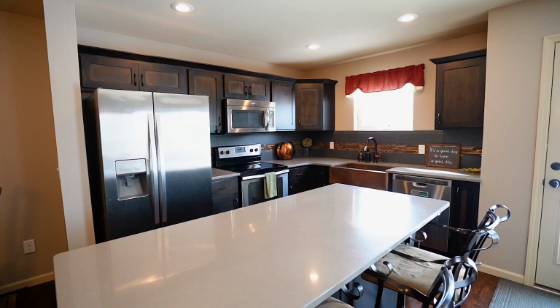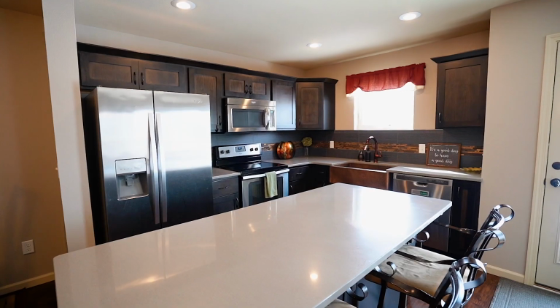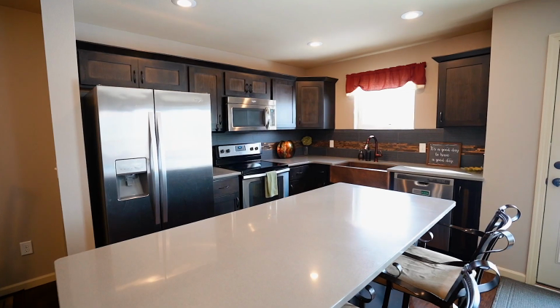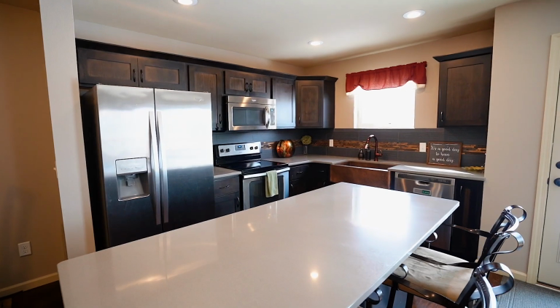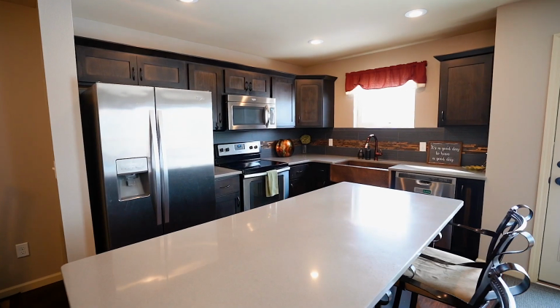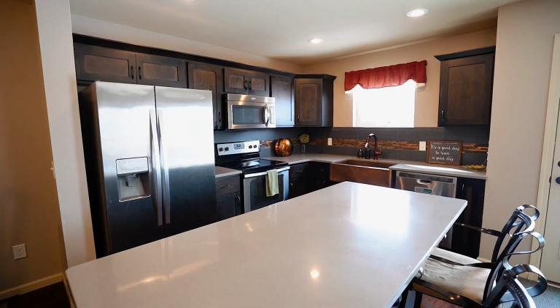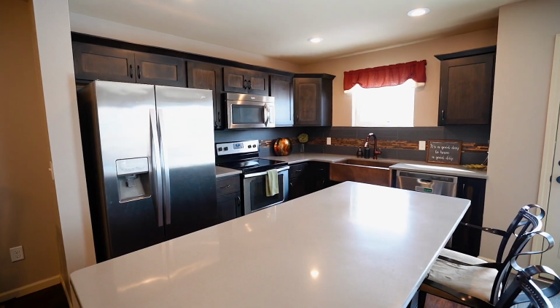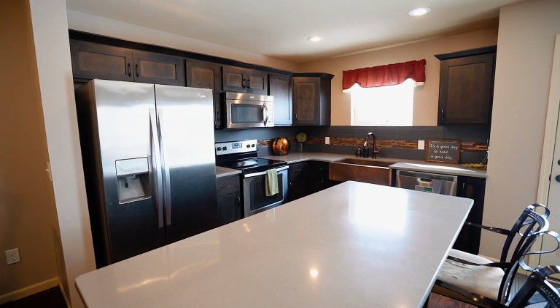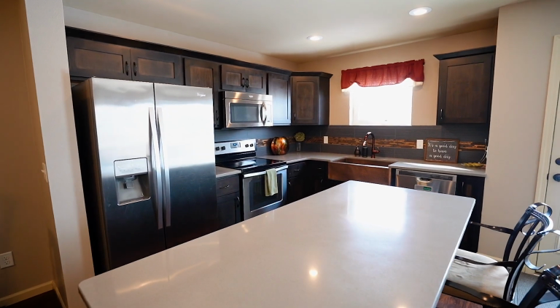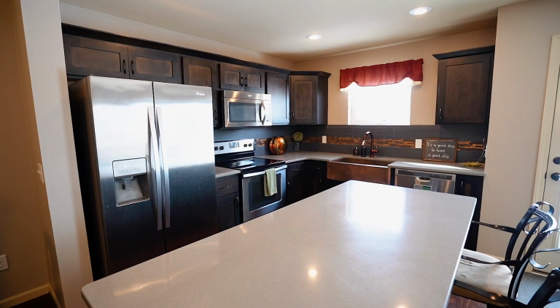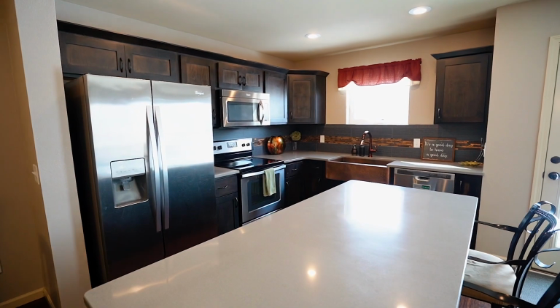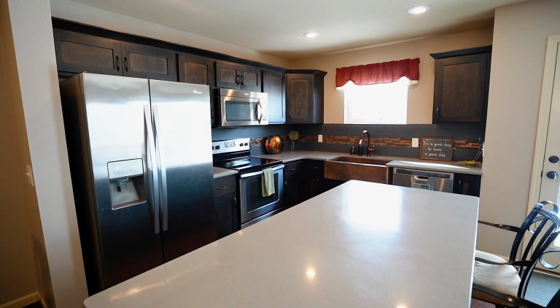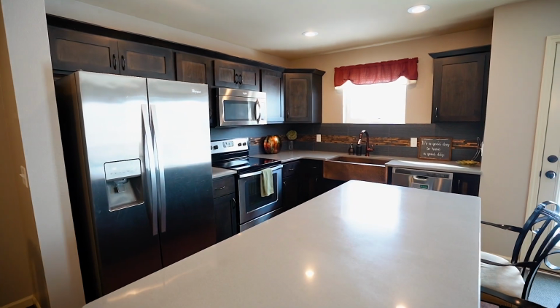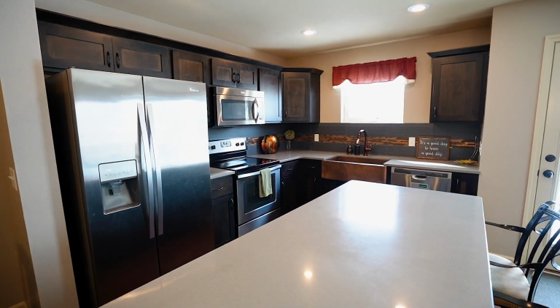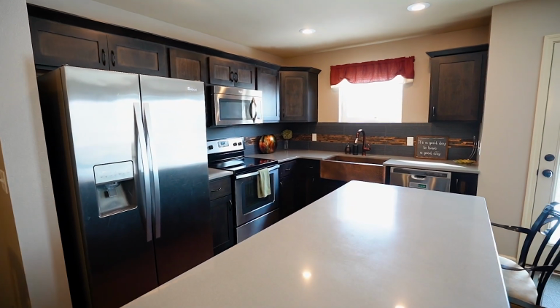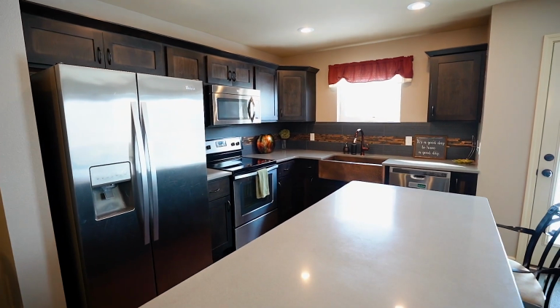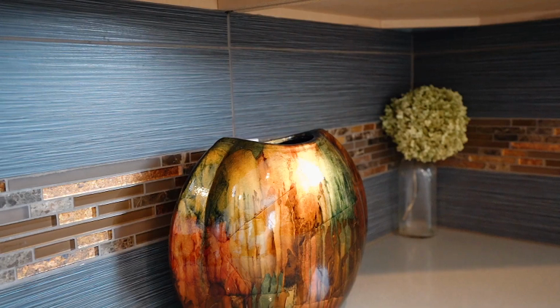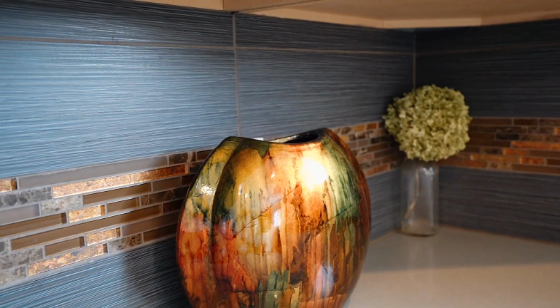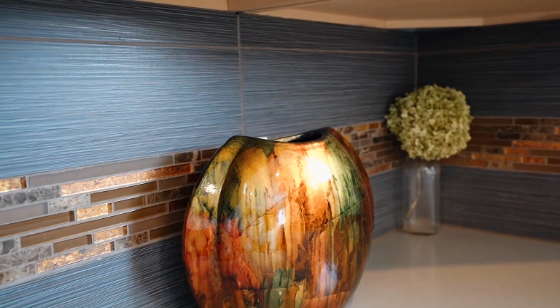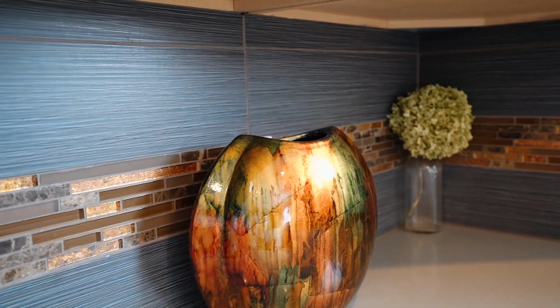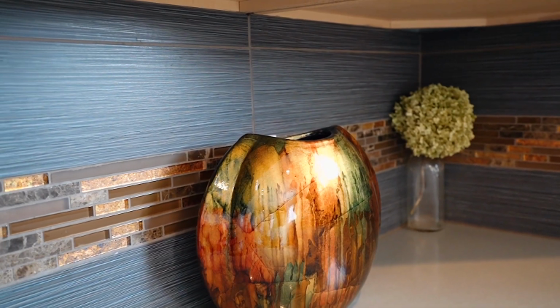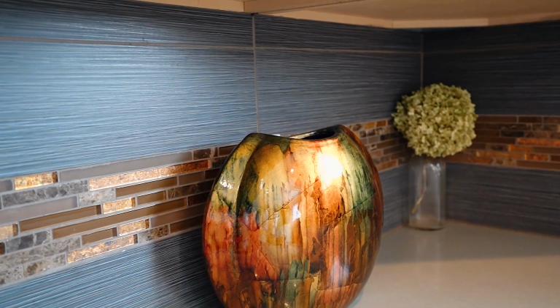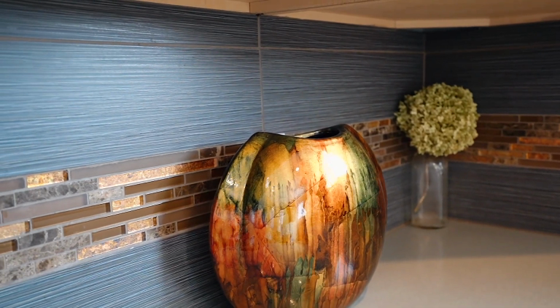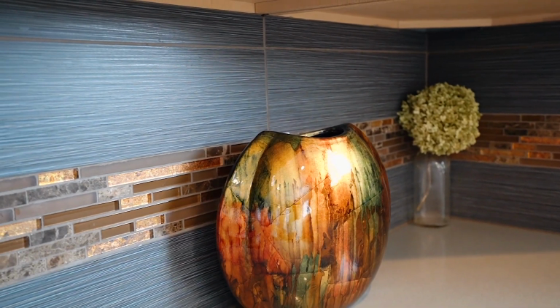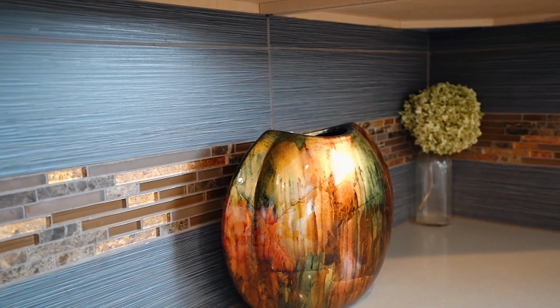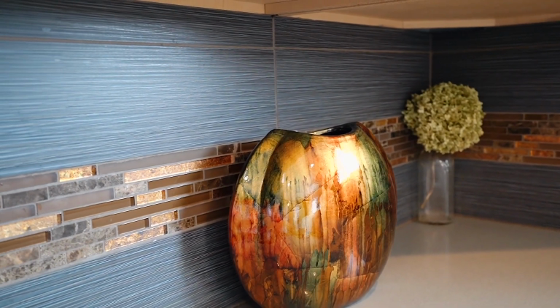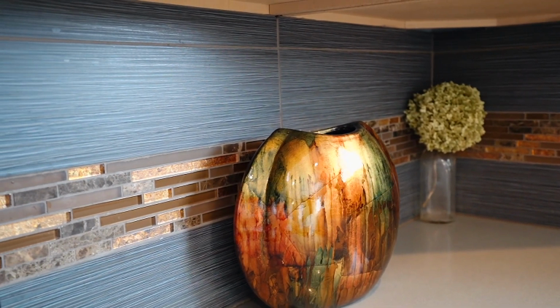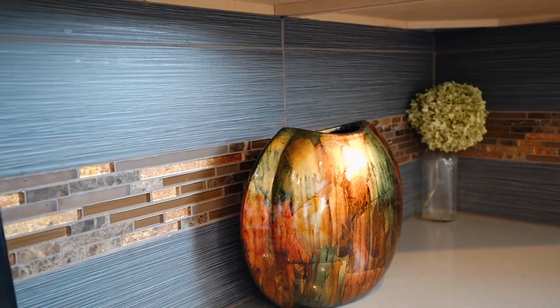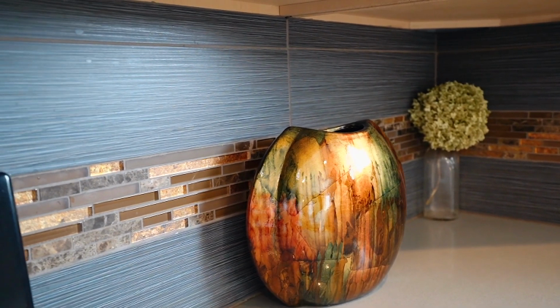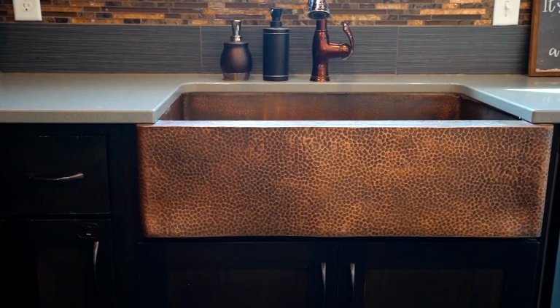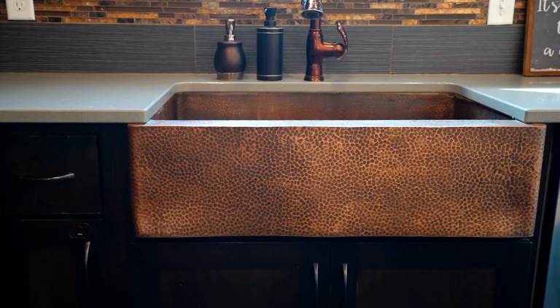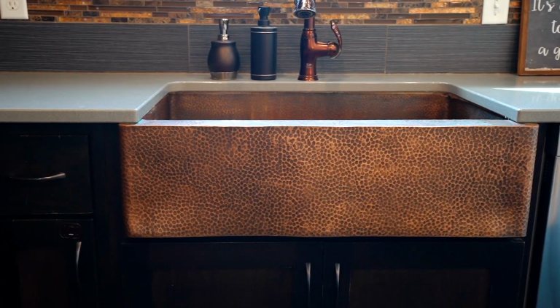The kitchen features quartz countertops, custom cabinets, a full tiled backsplash with copper apron sink and stainless steel appliances.